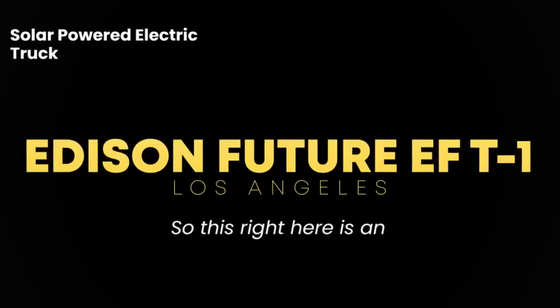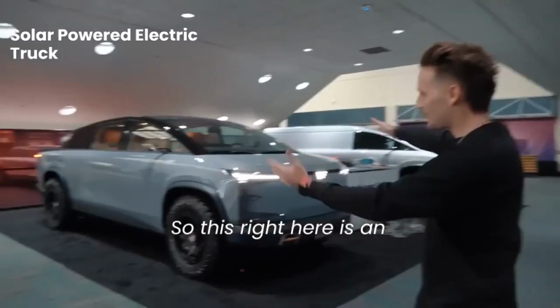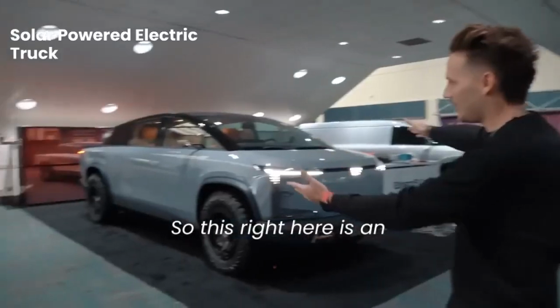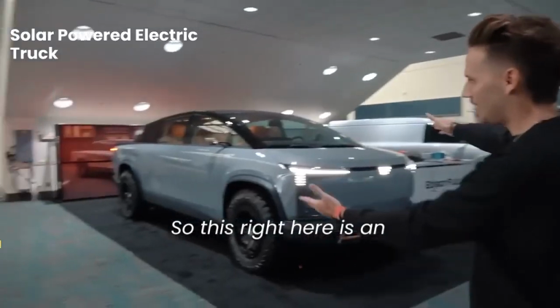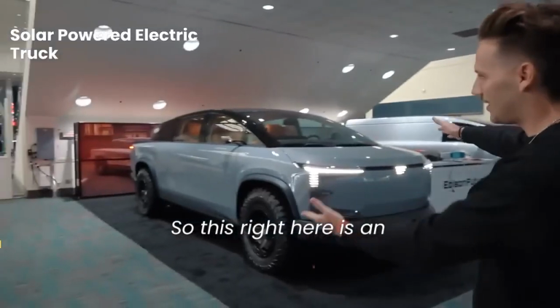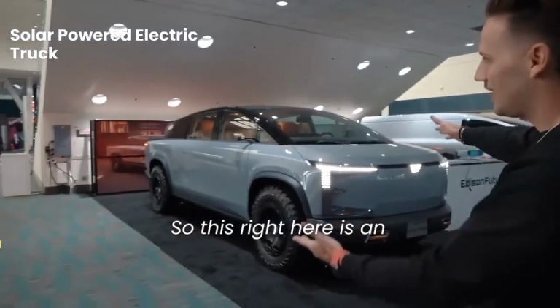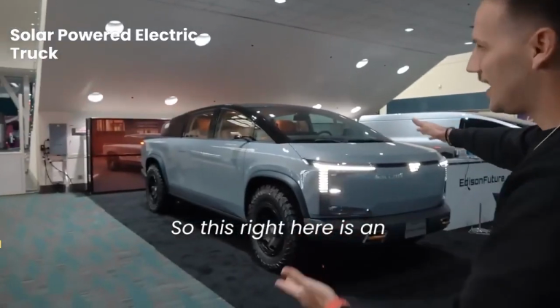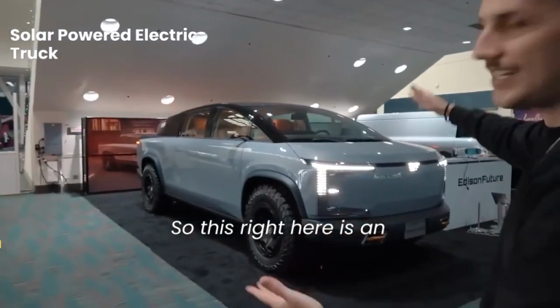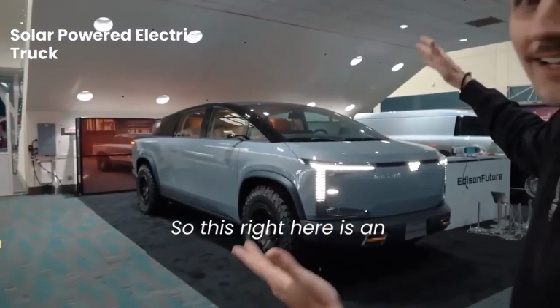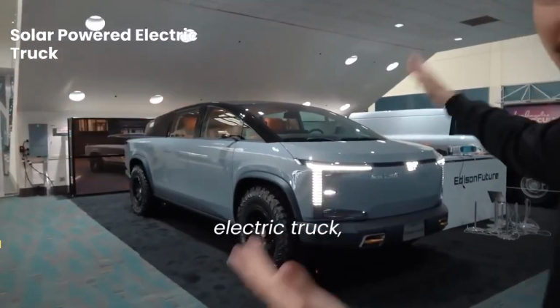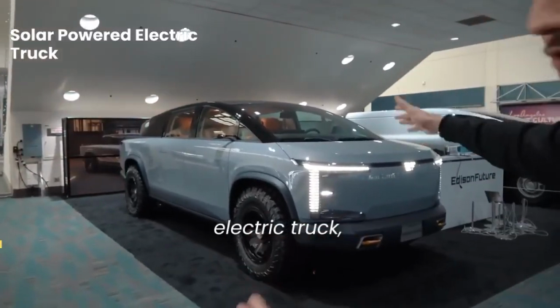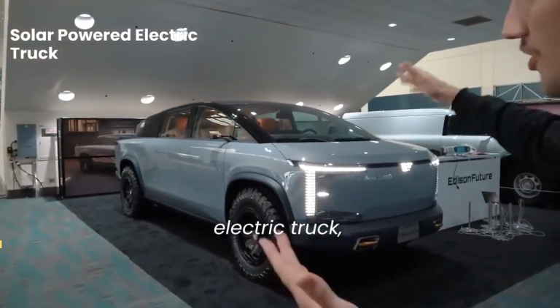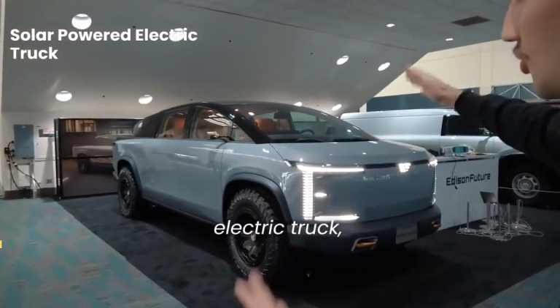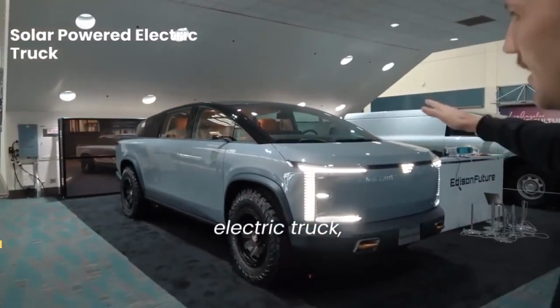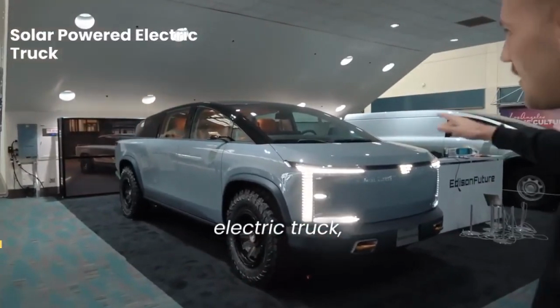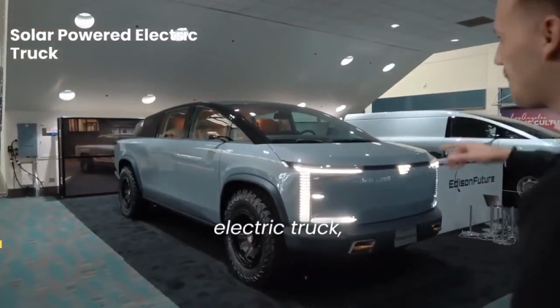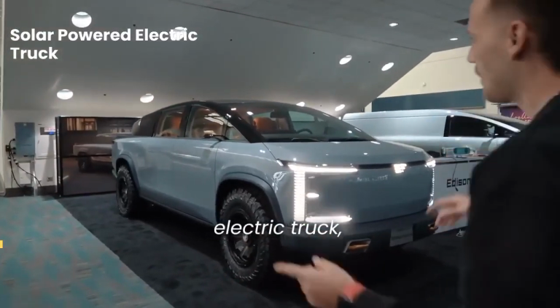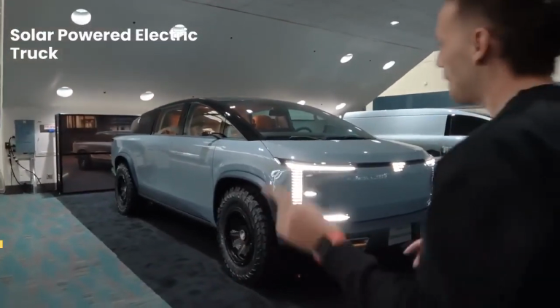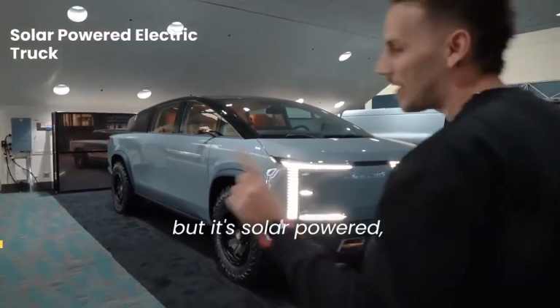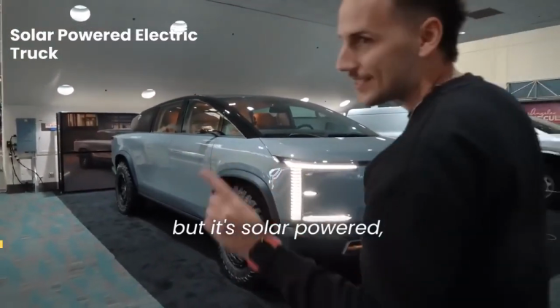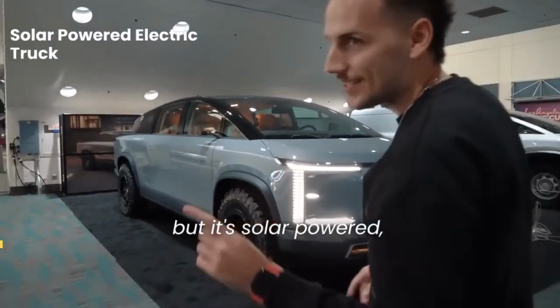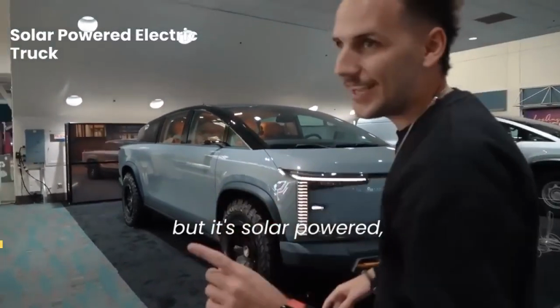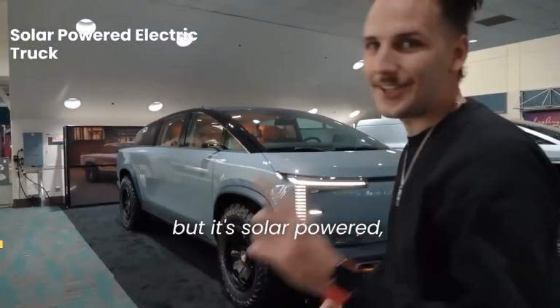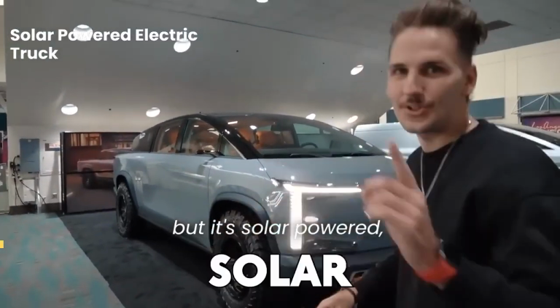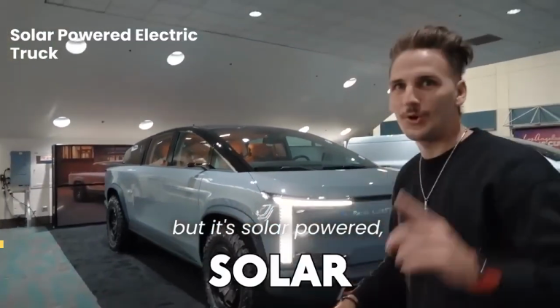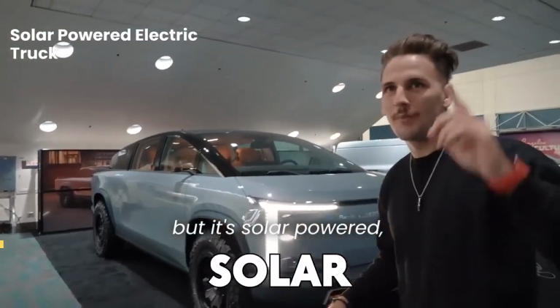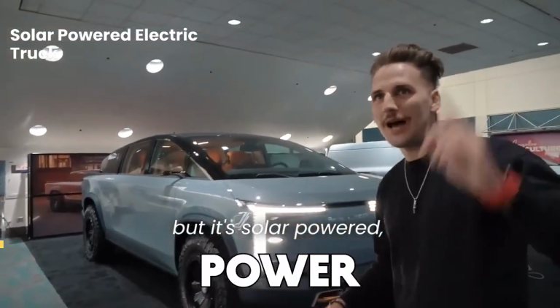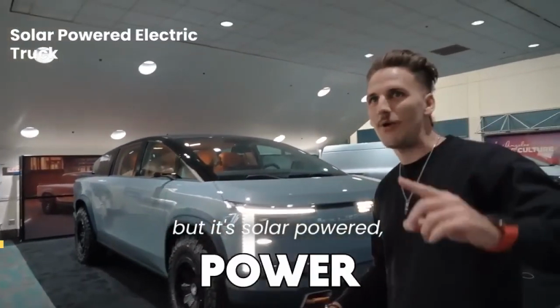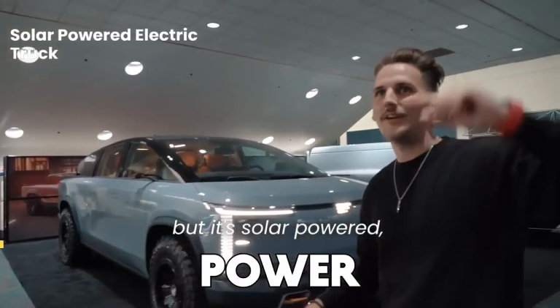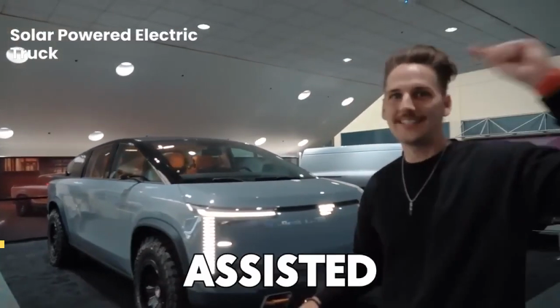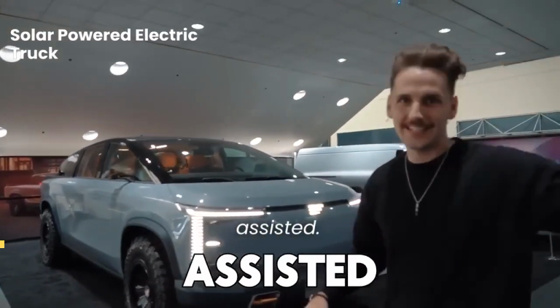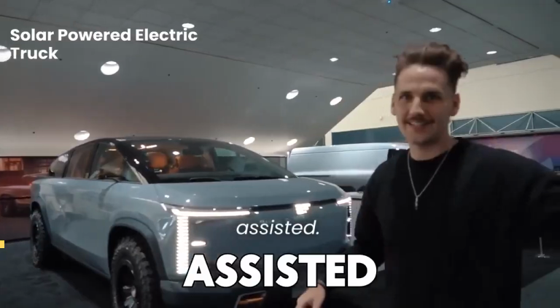So this right here is an electric truck, but it's solar-powered assisted.